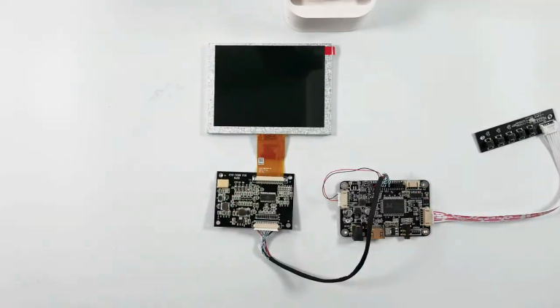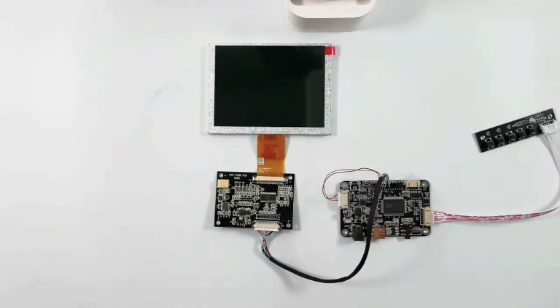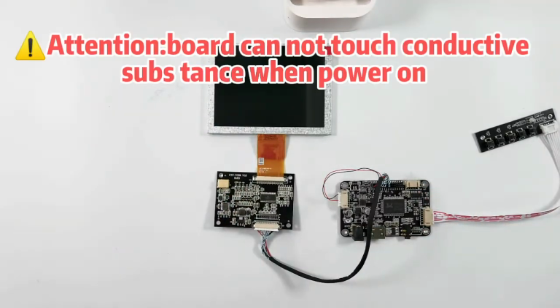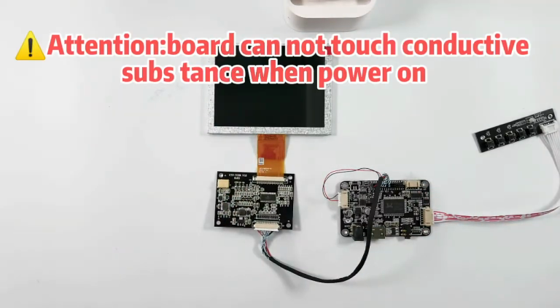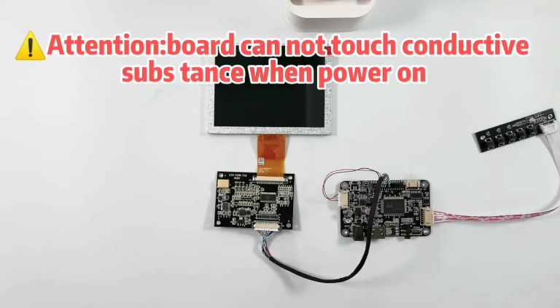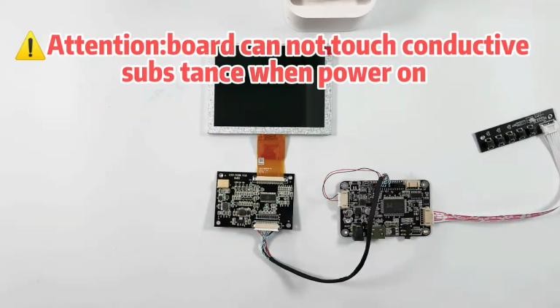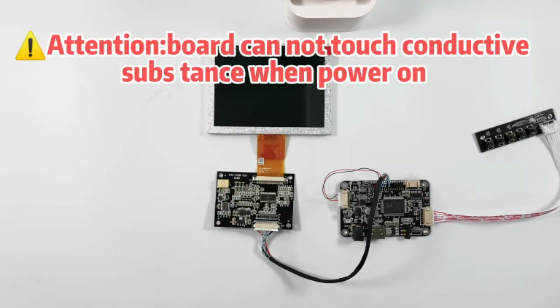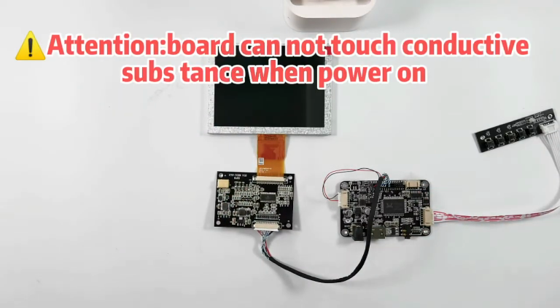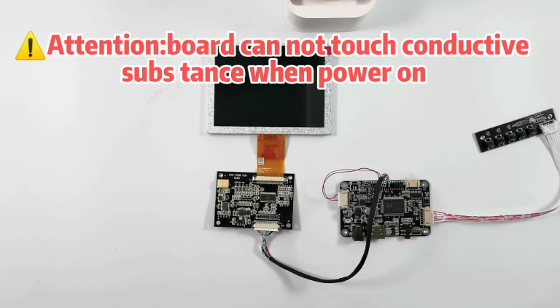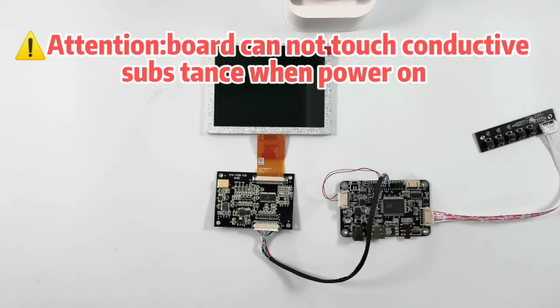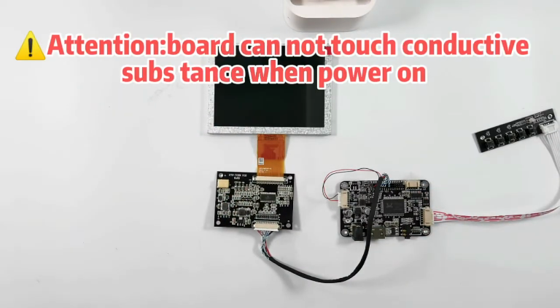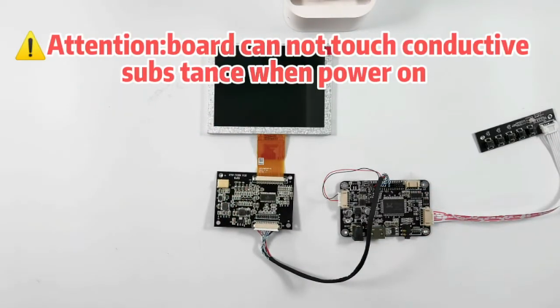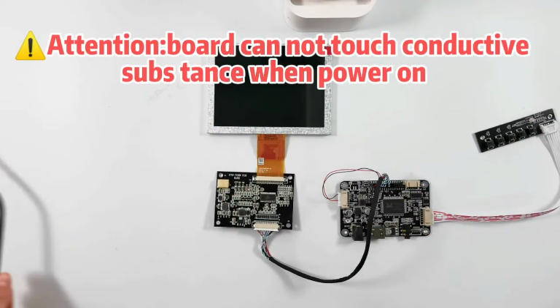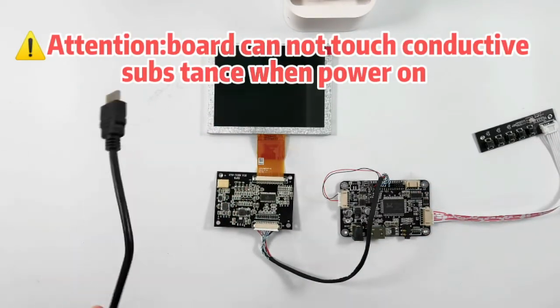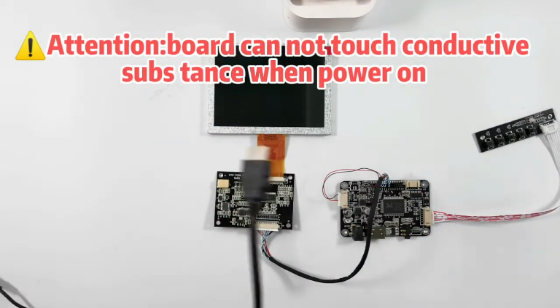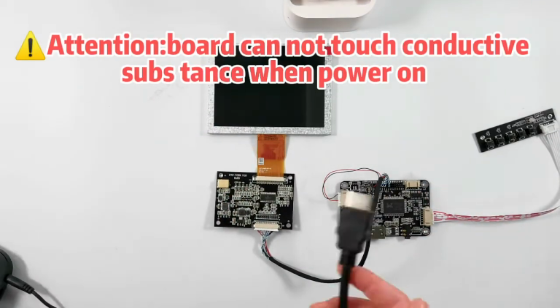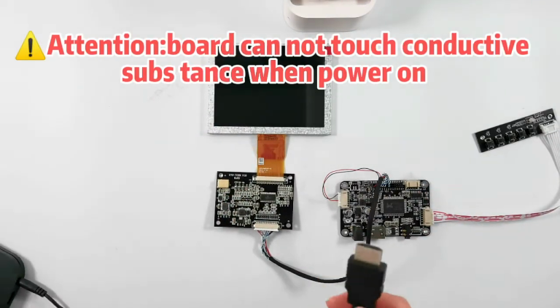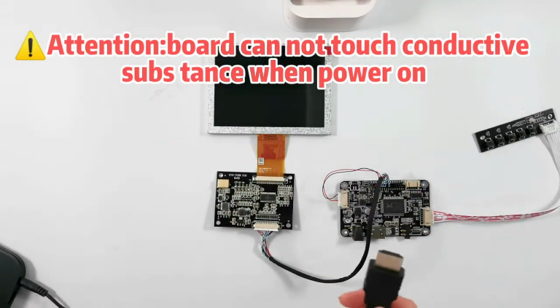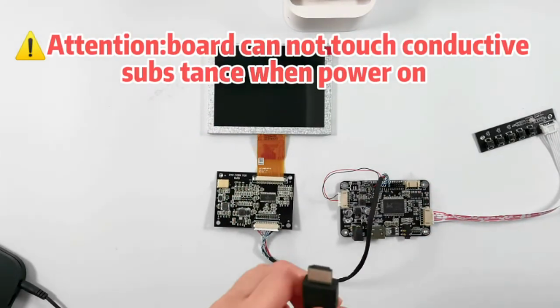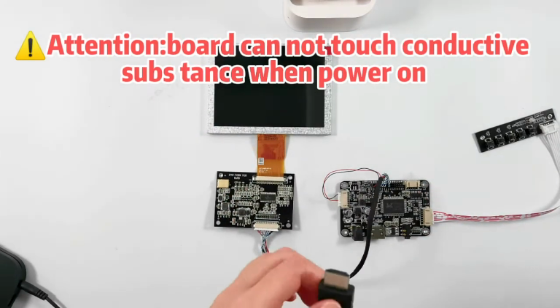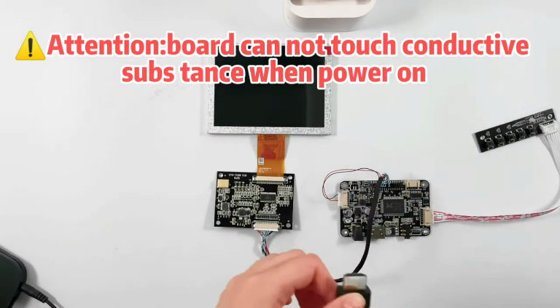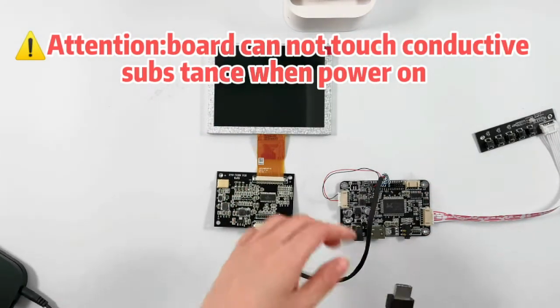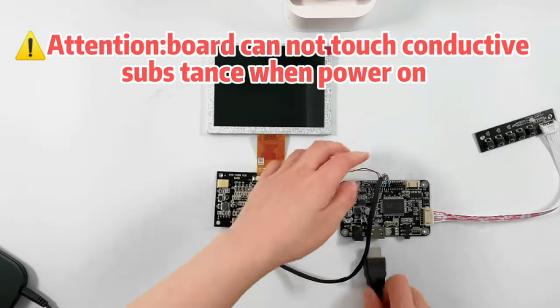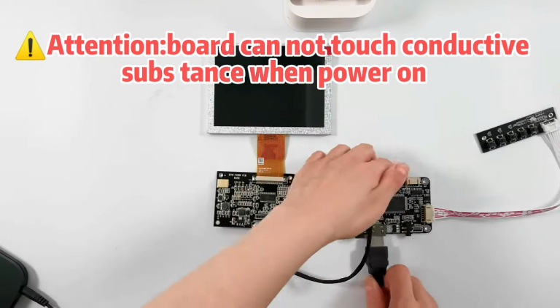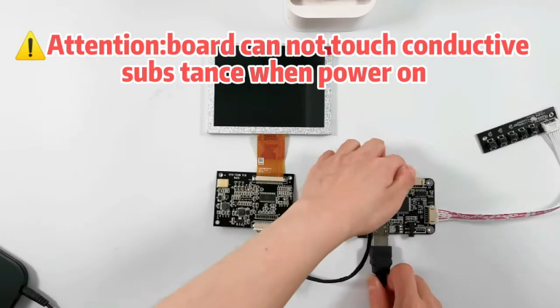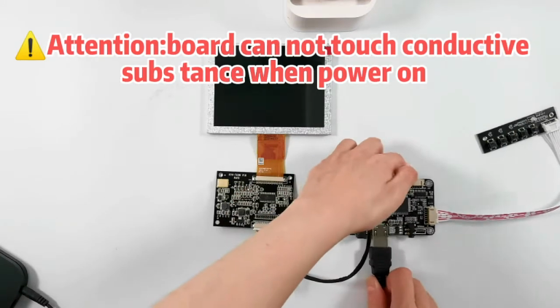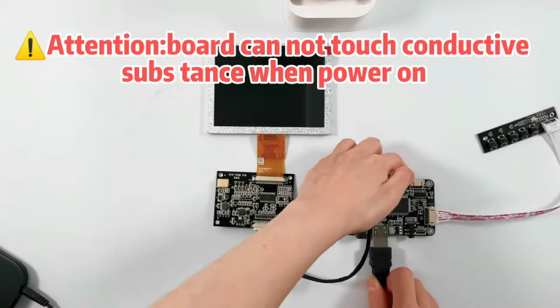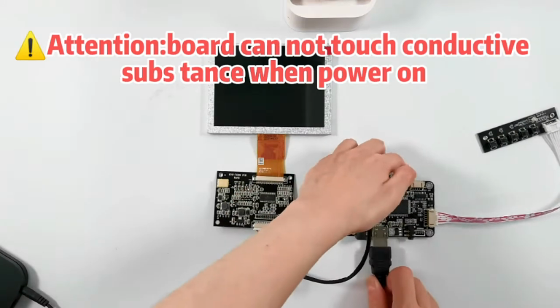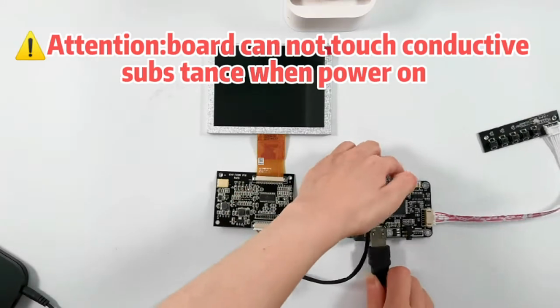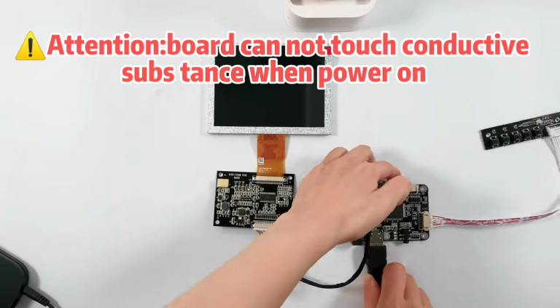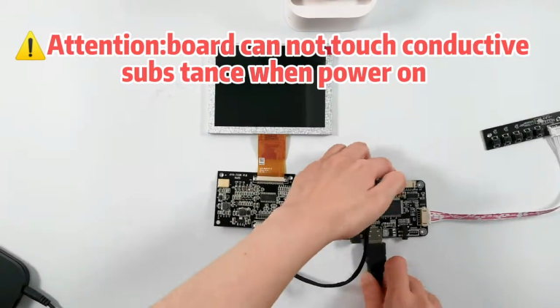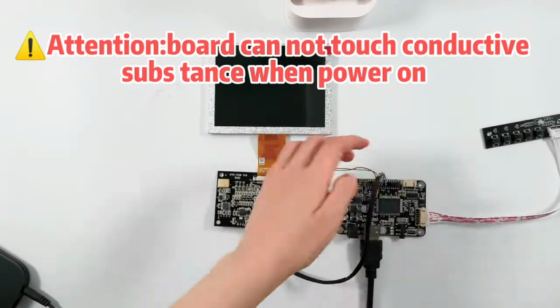Attention: the board cannot touch conductive surfaces when power is on.